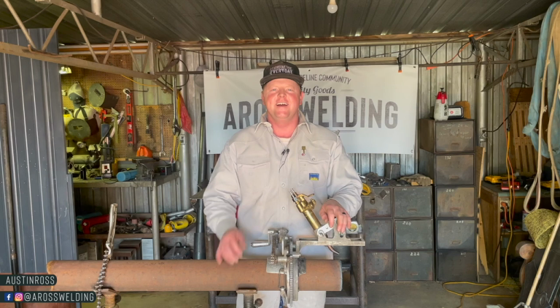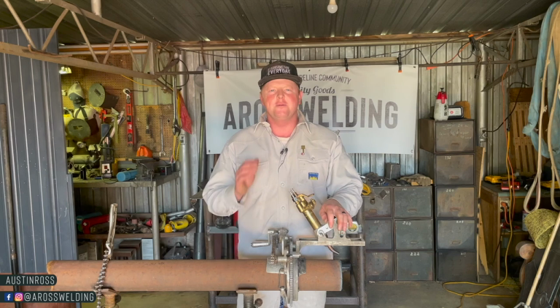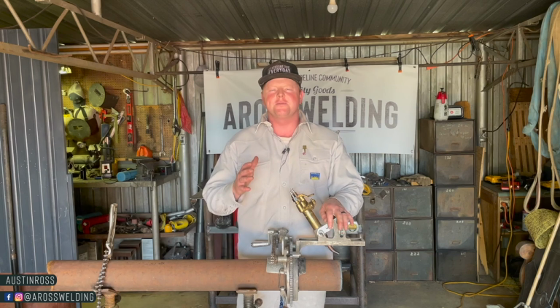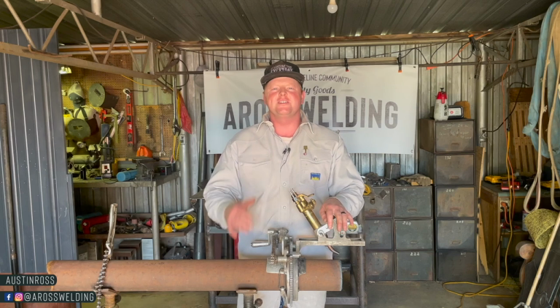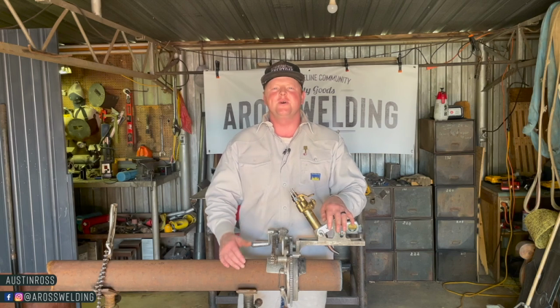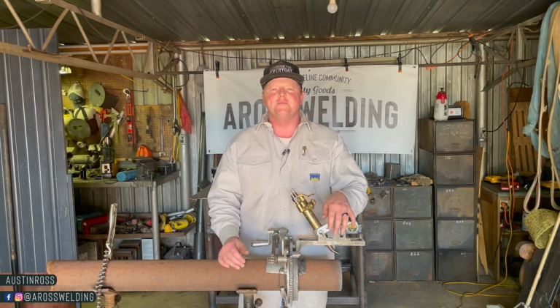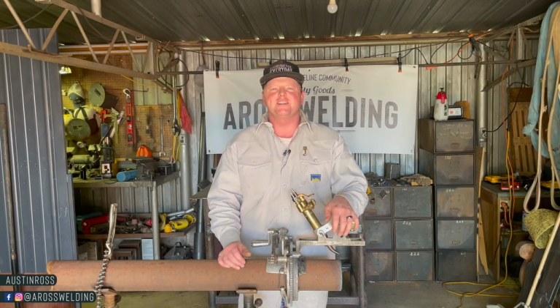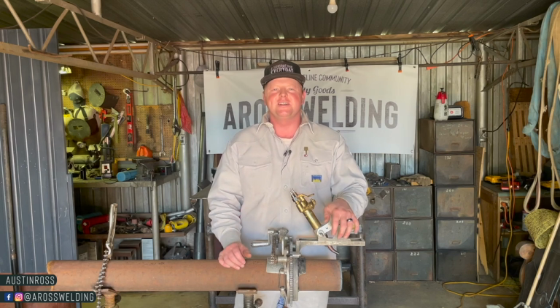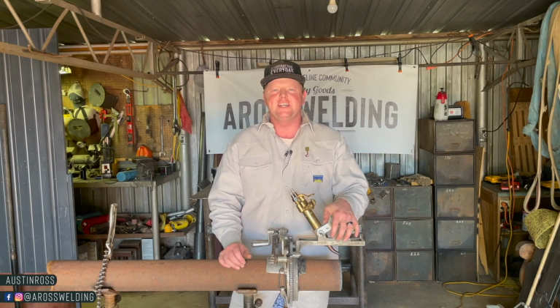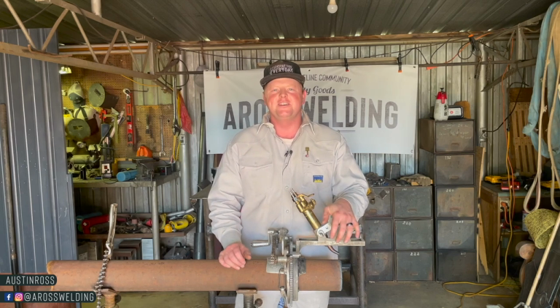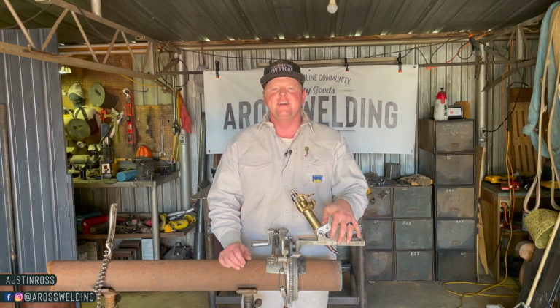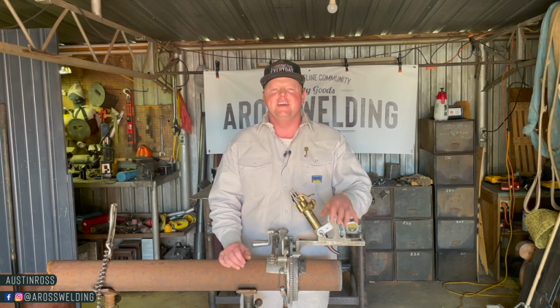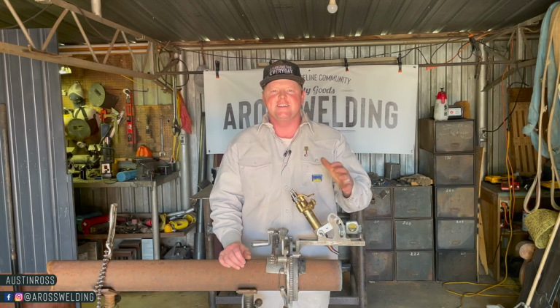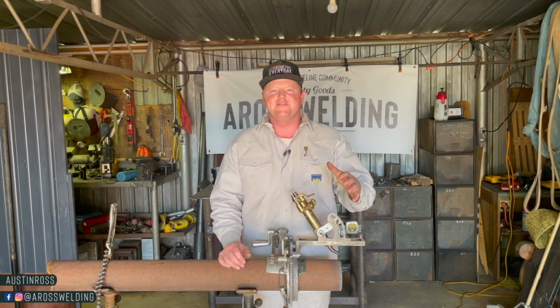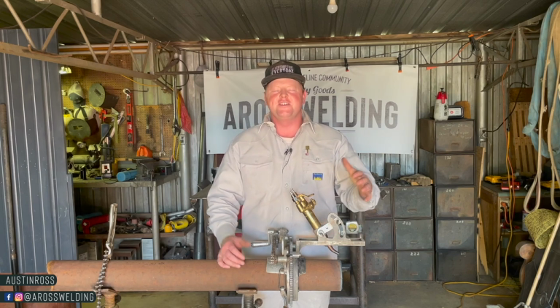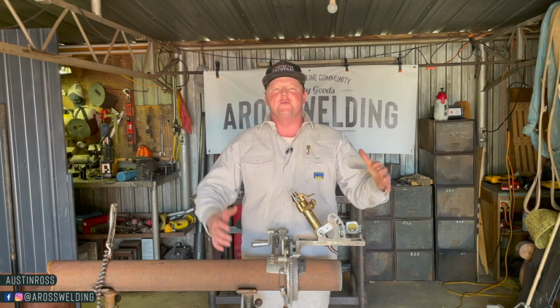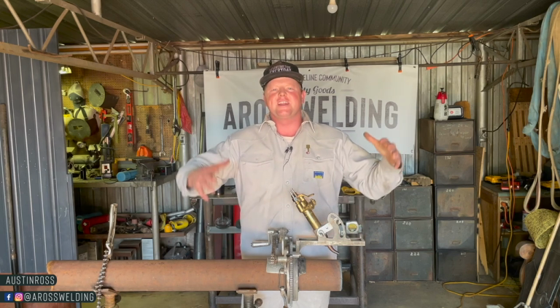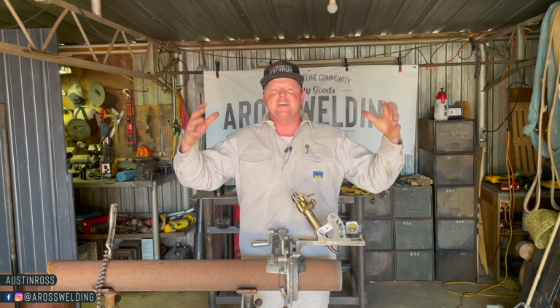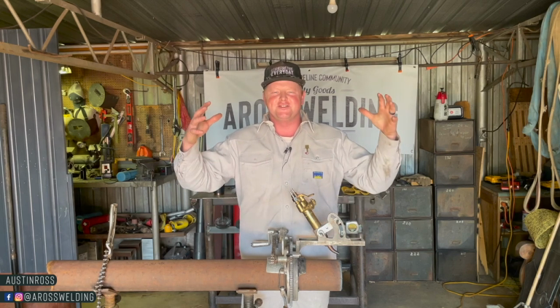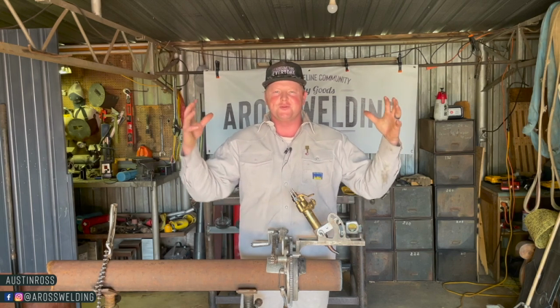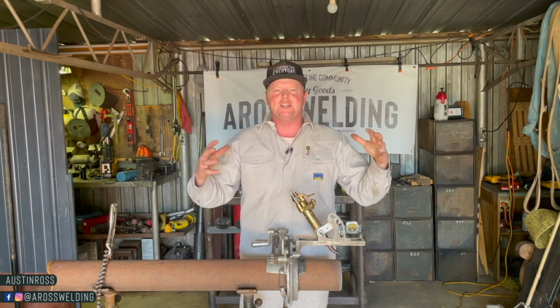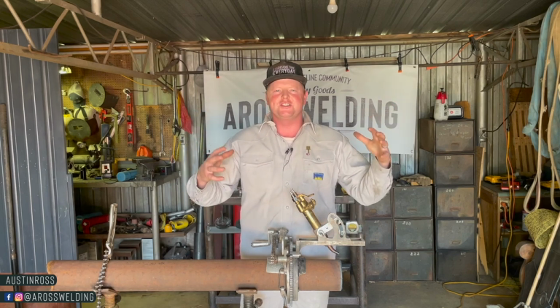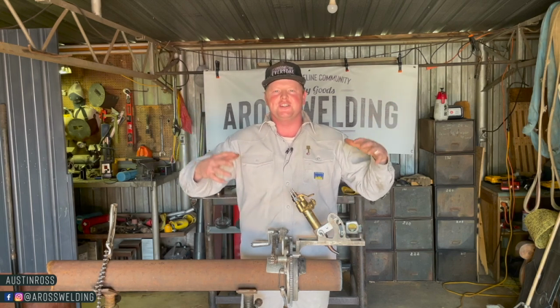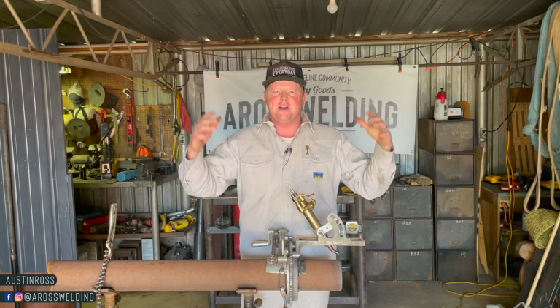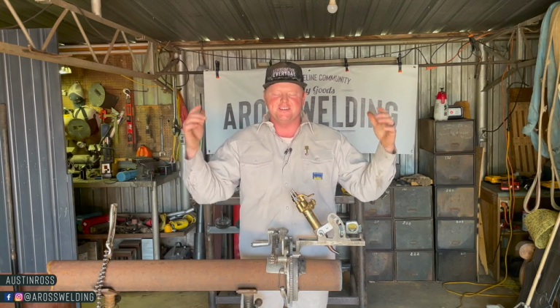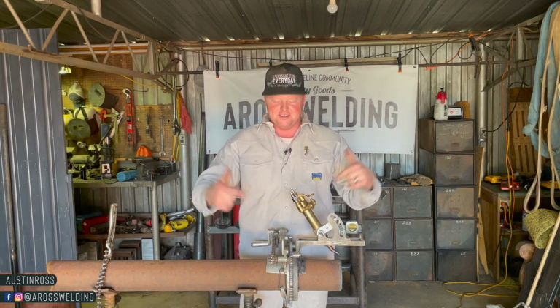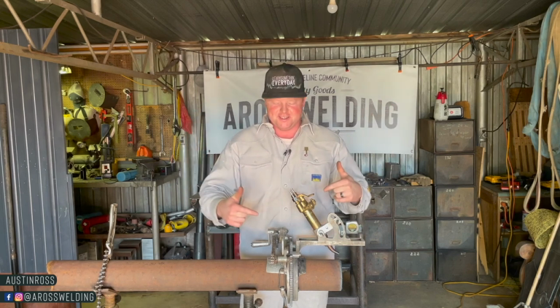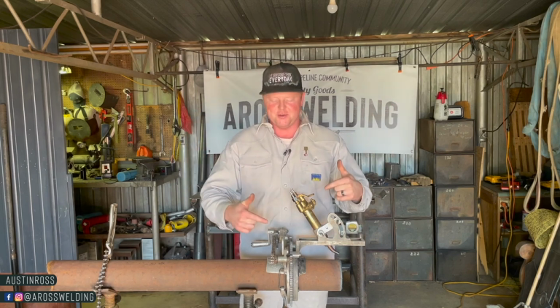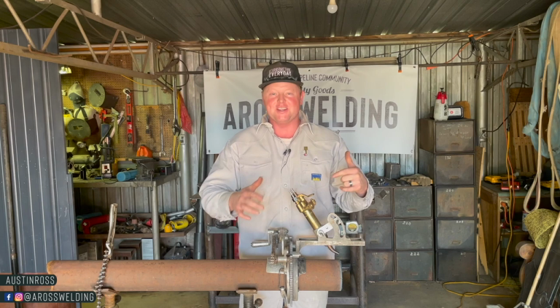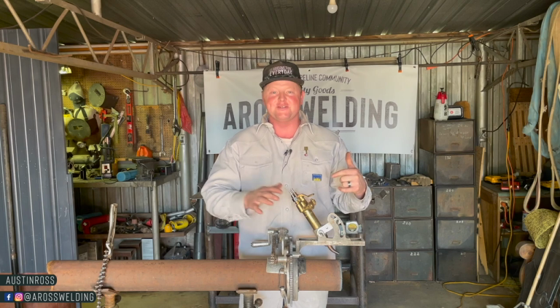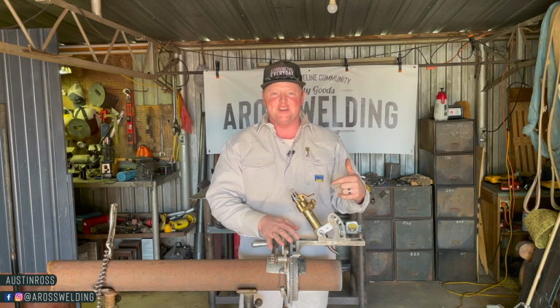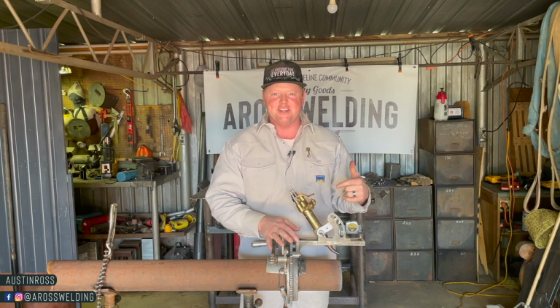Hey, what's up guys, welcome back to my channel. In today's video we're going to answer some questions about this apparatus right here.